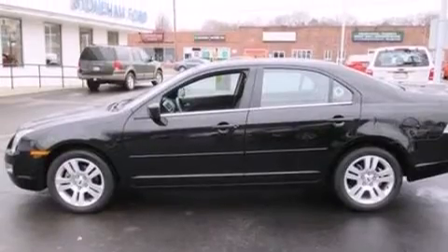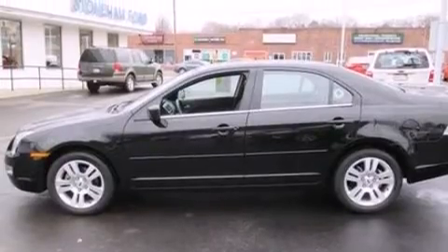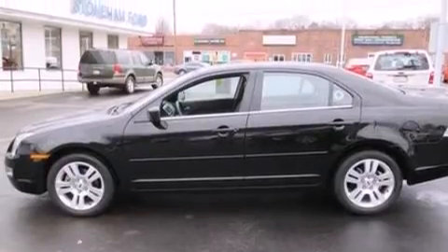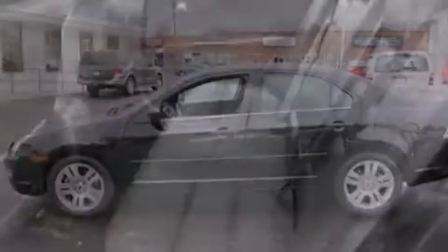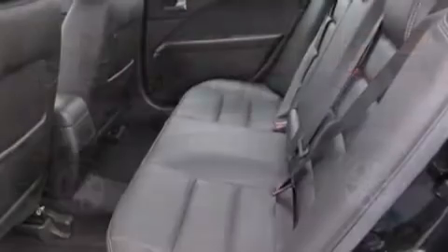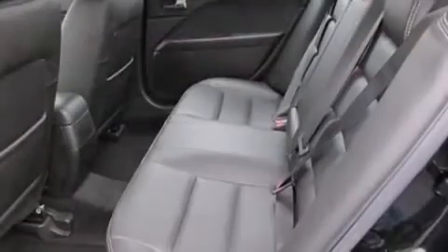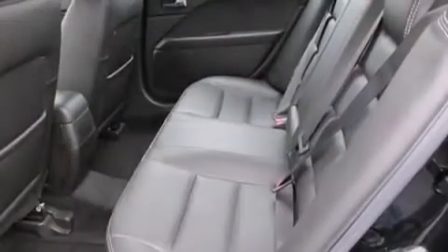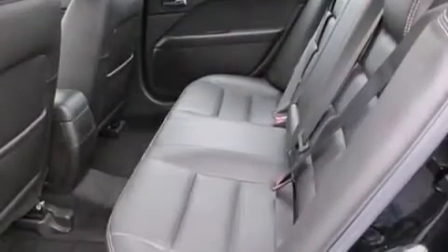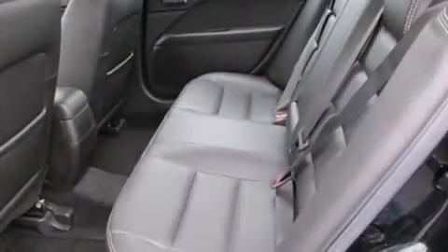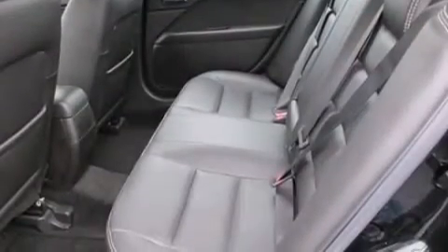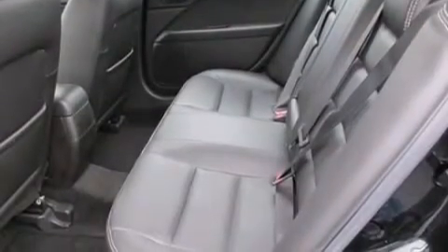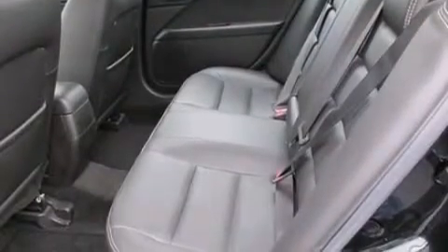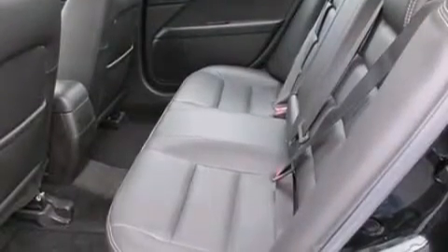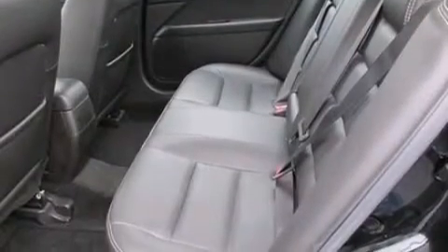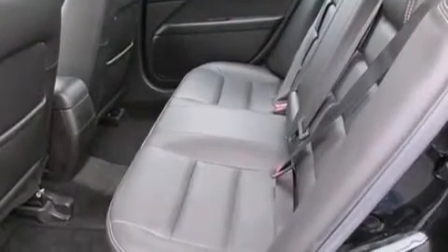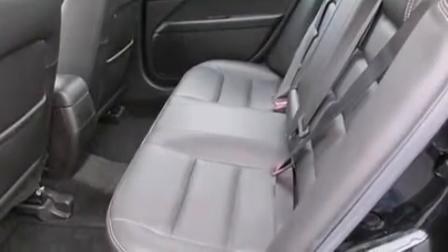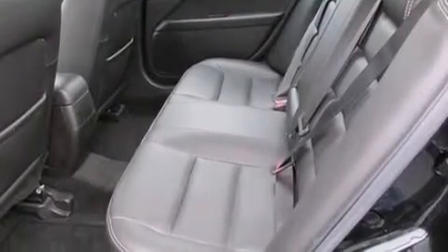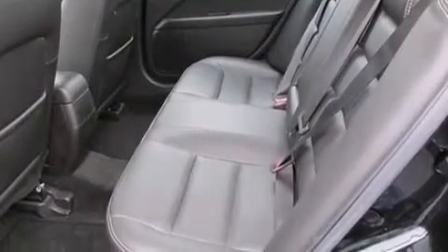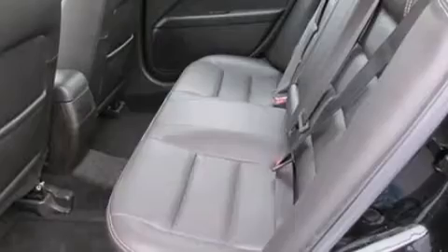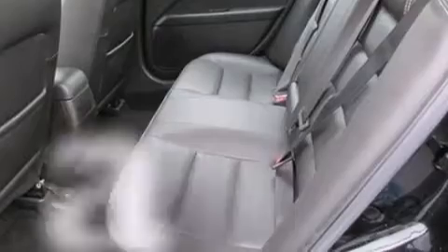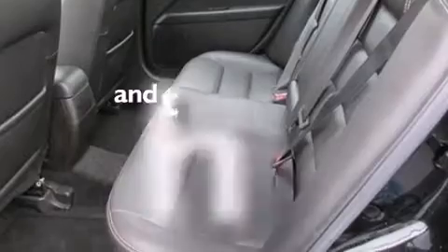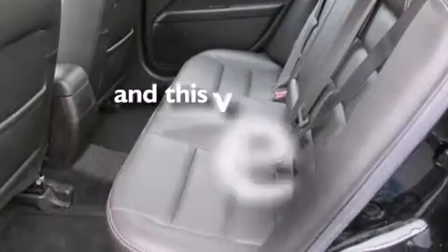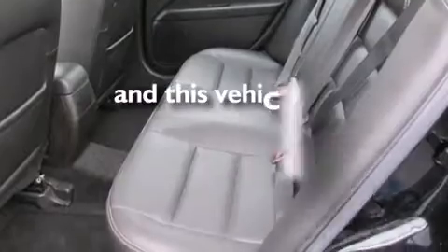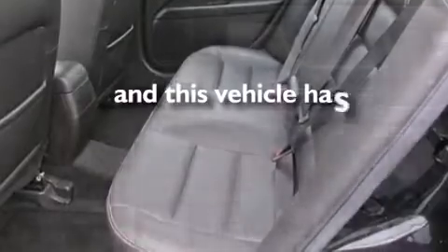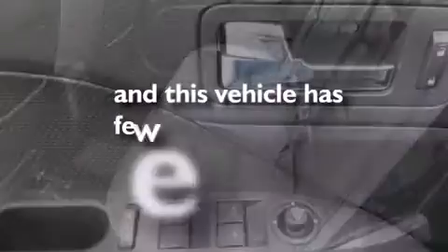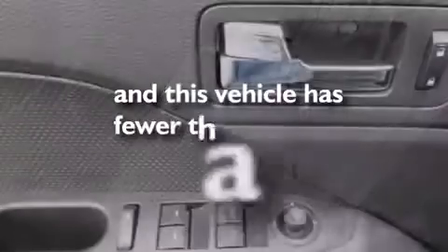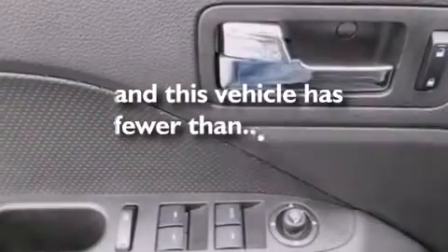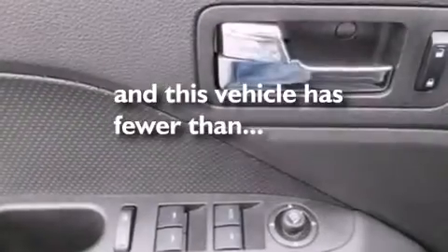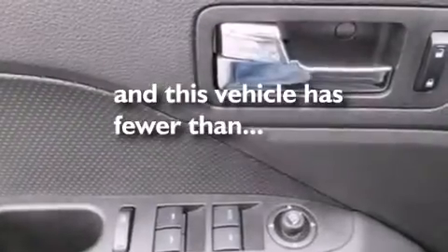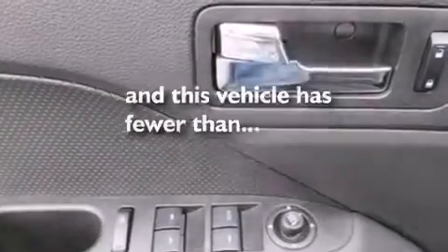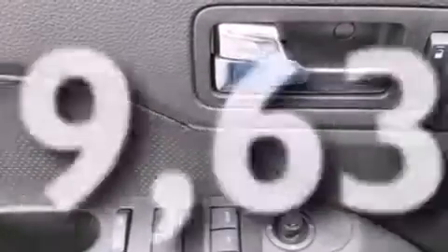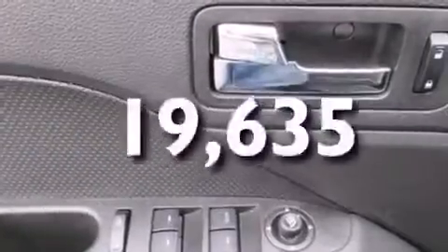Full power accessories, a rear window defroster, and this vehicle has fewer than 20,000 miles on the odometer.